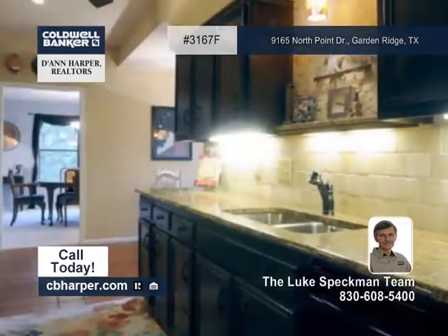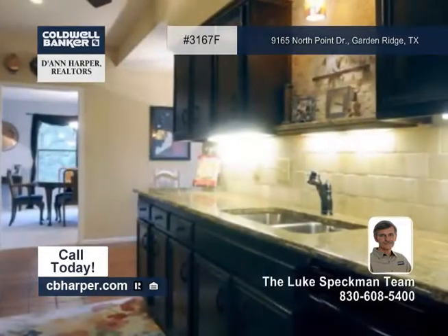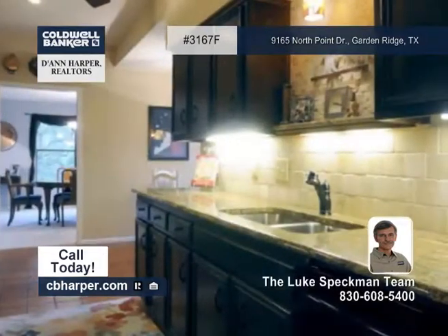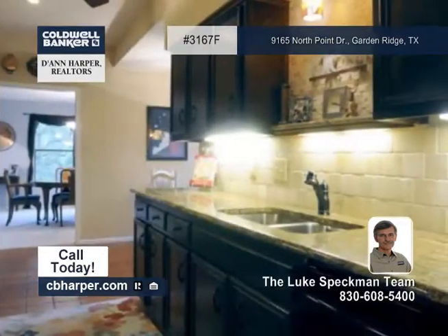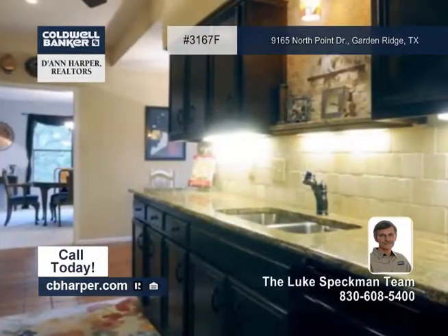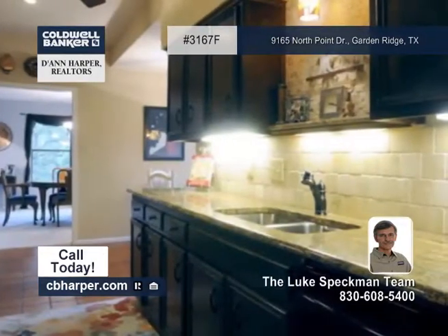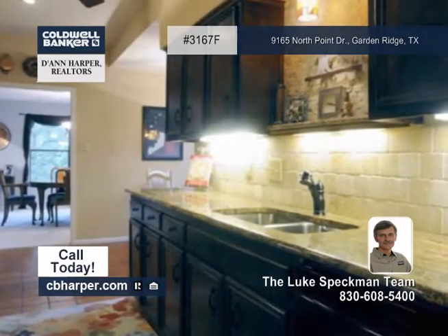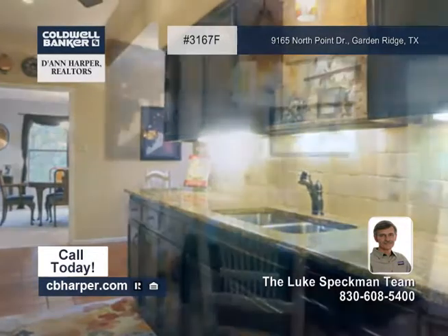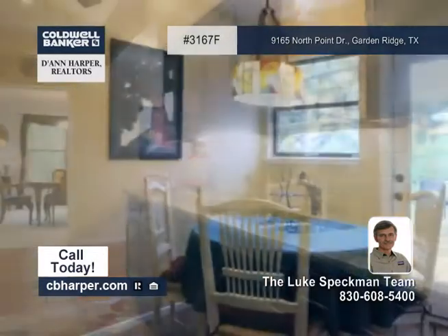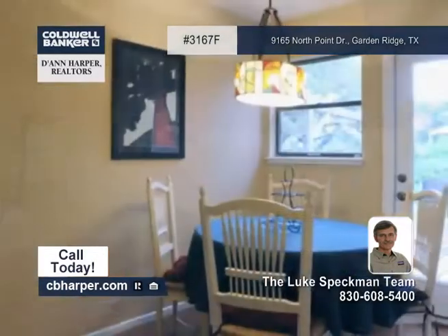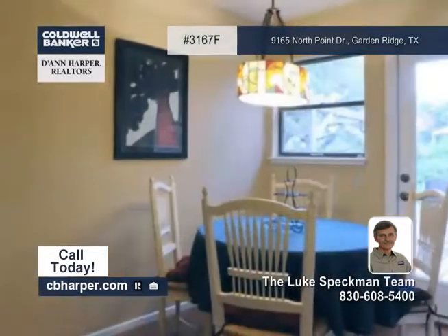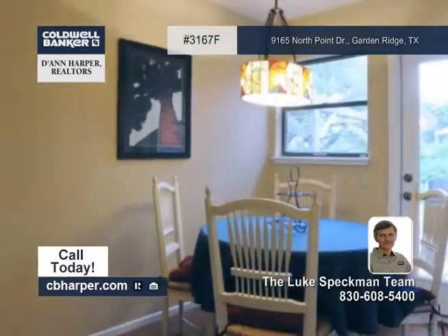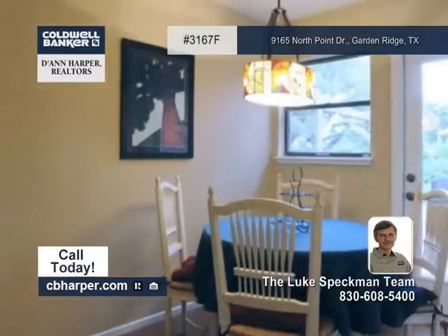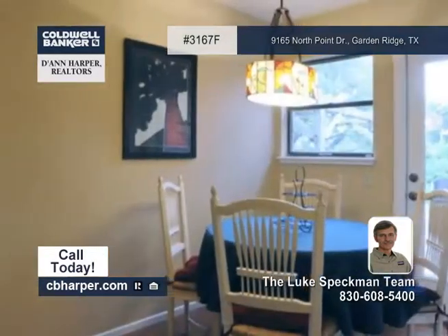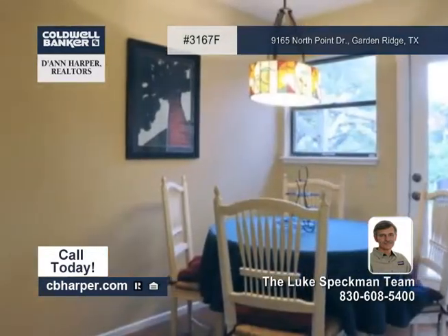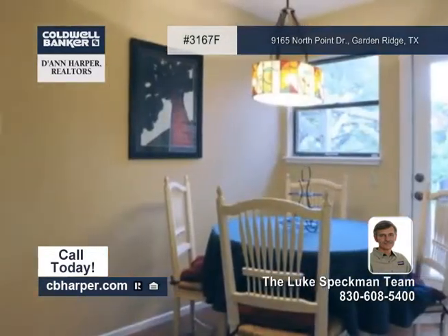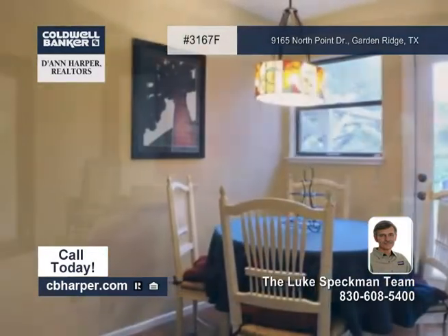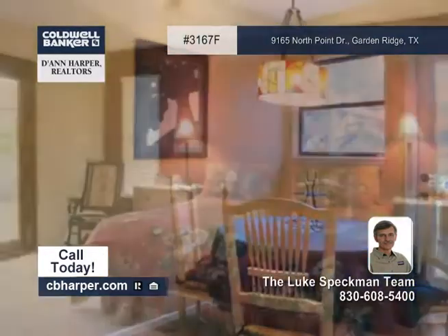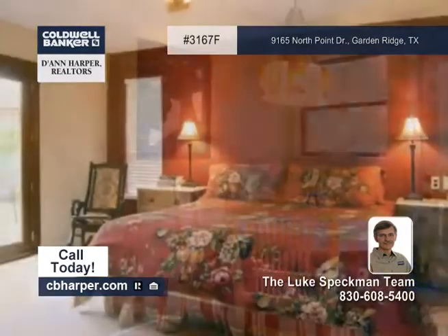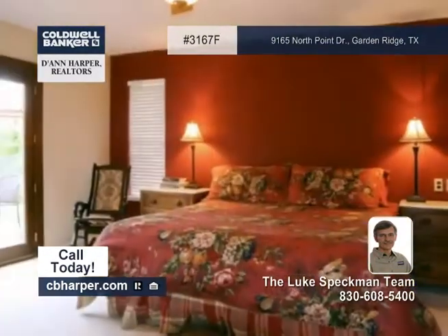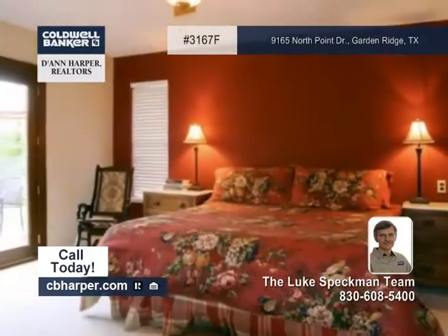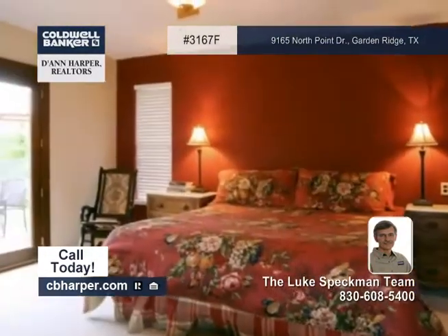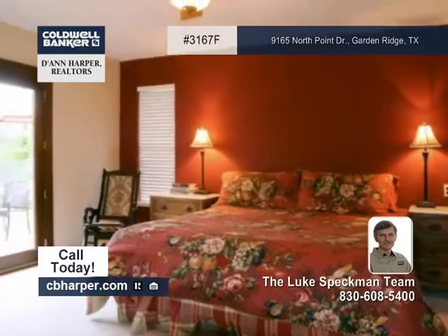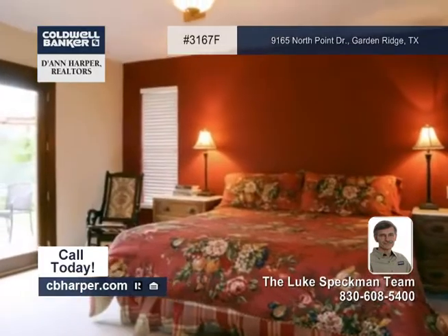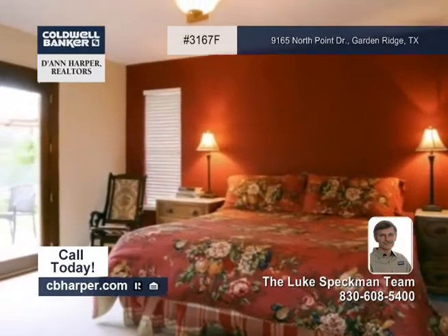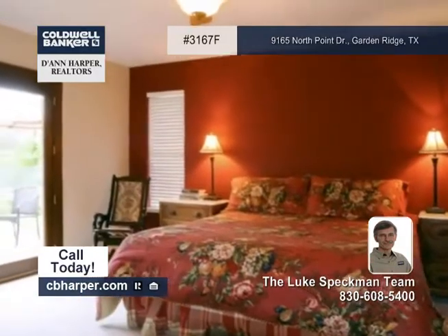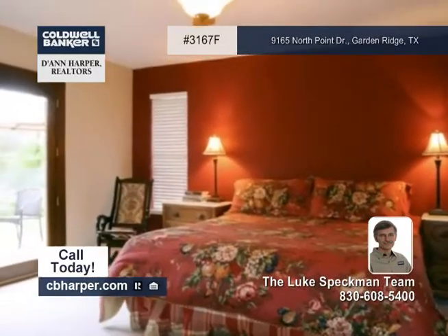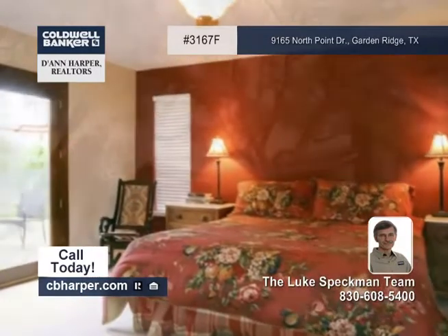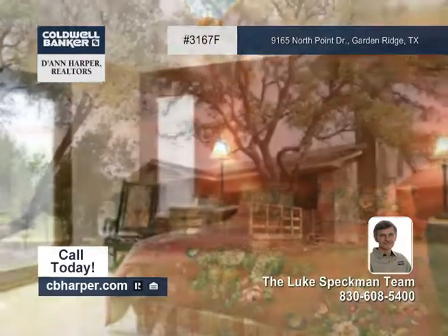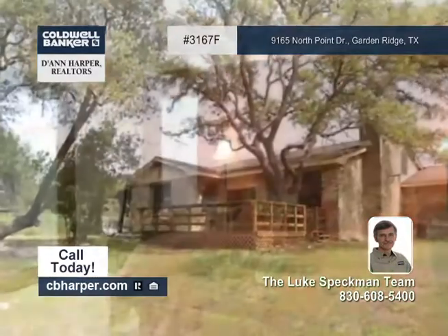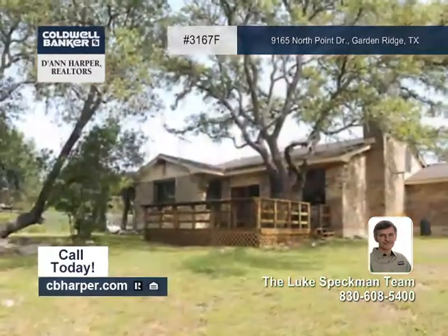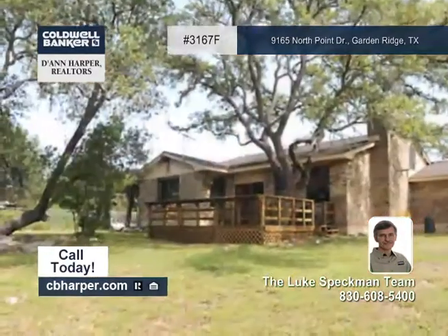The spacious family room has a lovely fireplace you'll enjoy. Outside, it has two decks, a fenced backyard, and it's close to shopping.